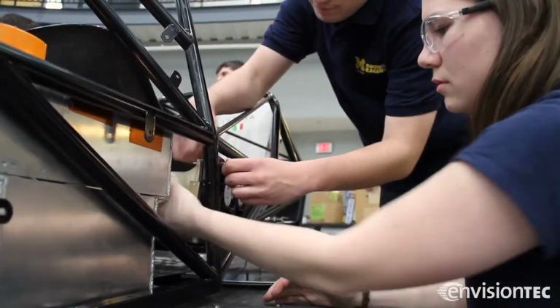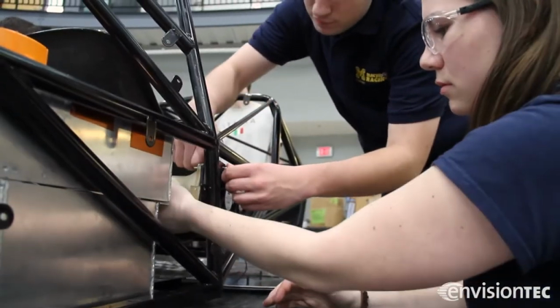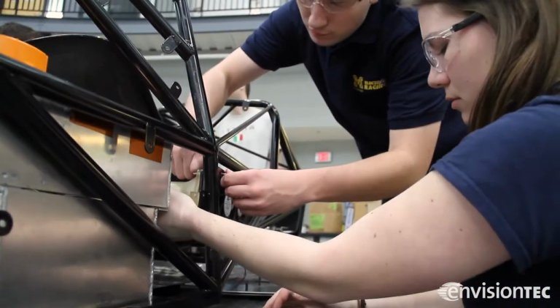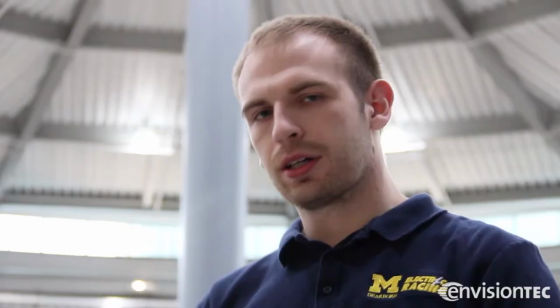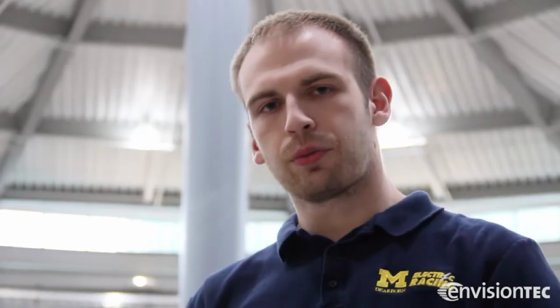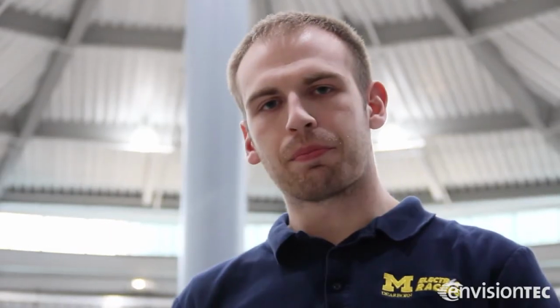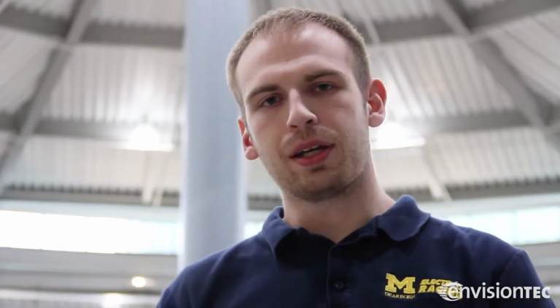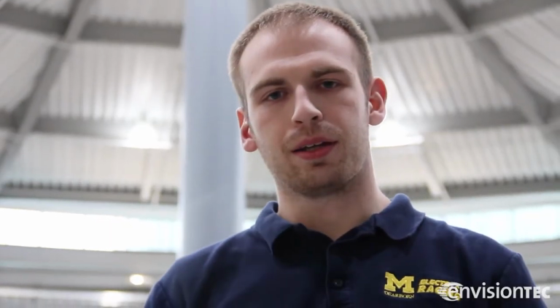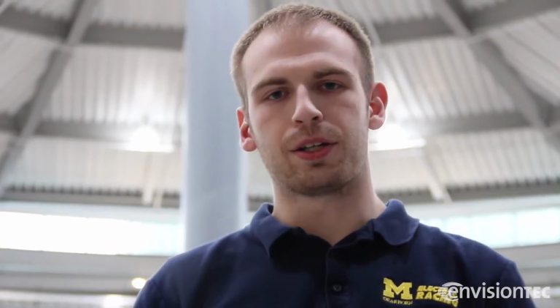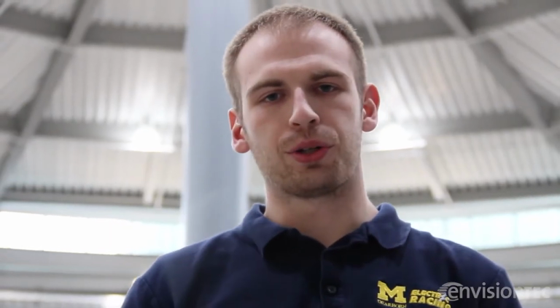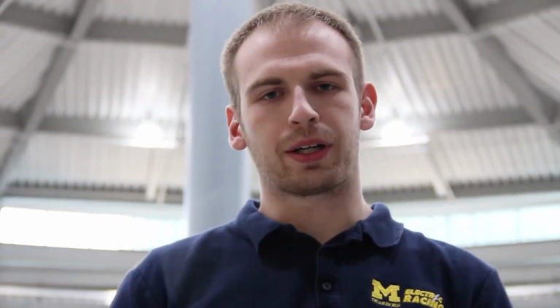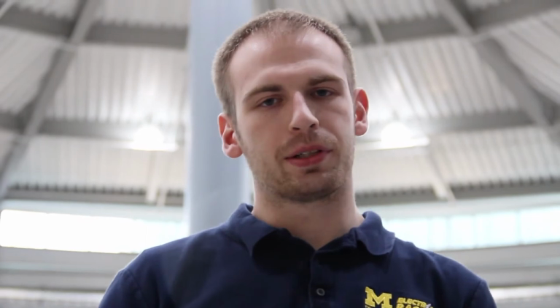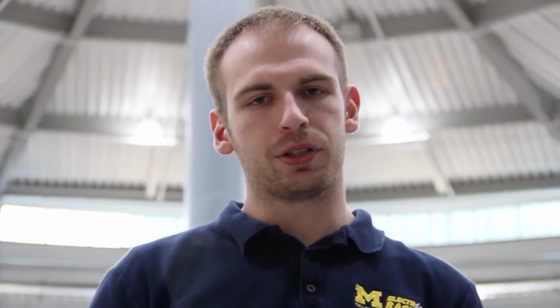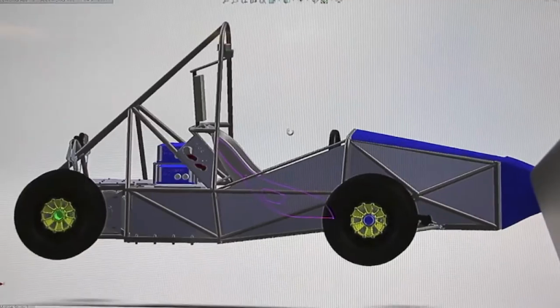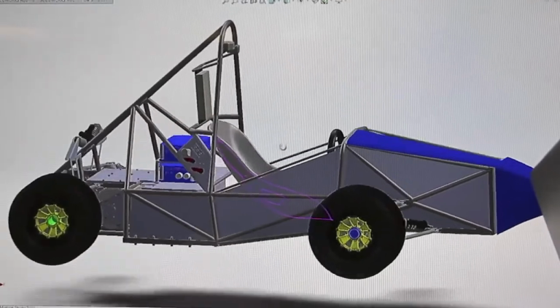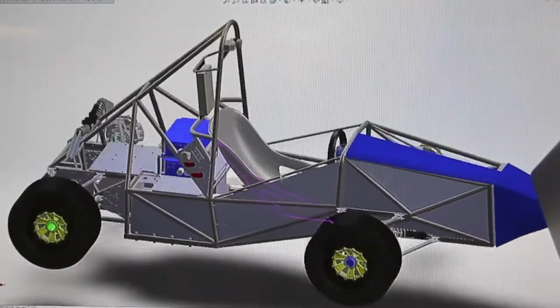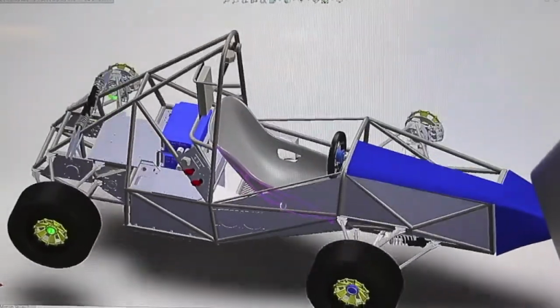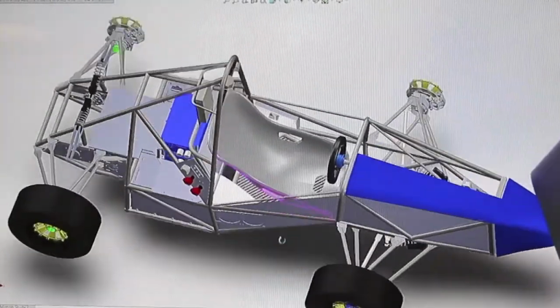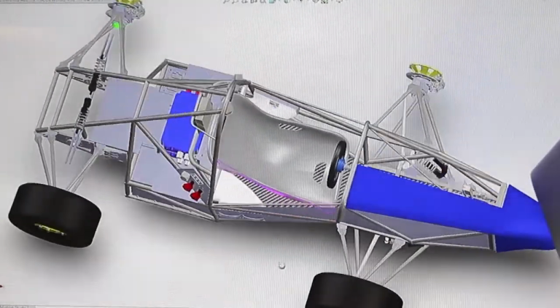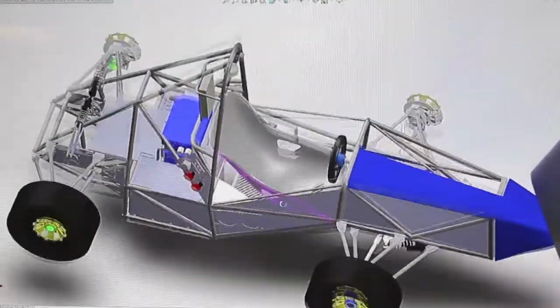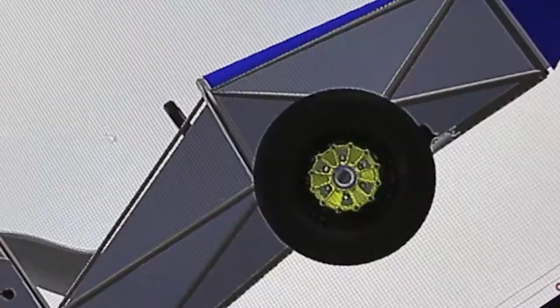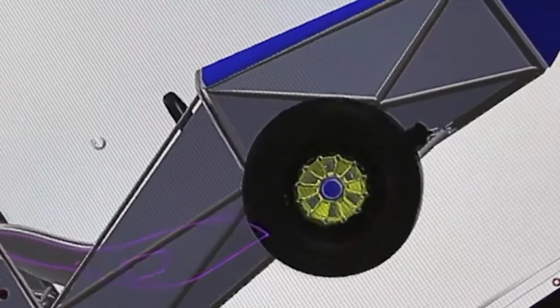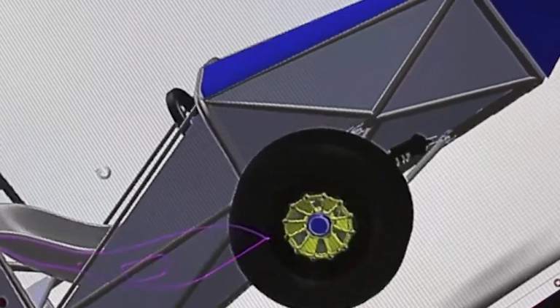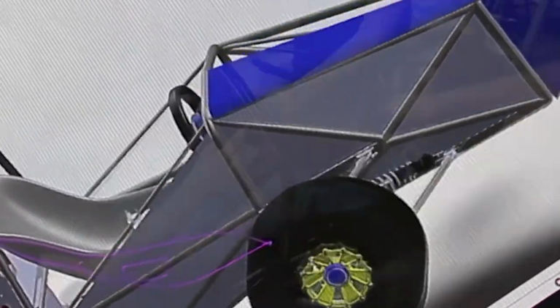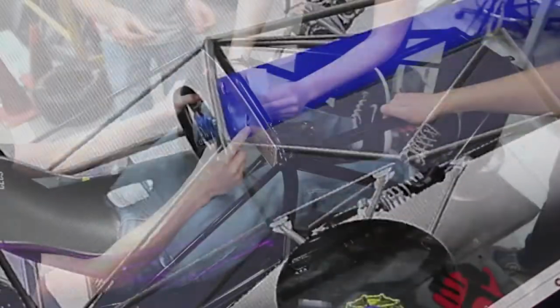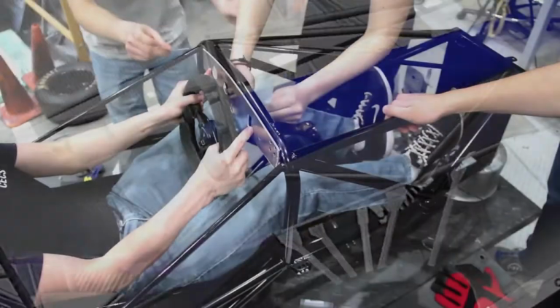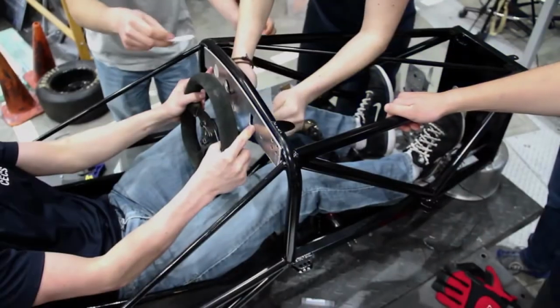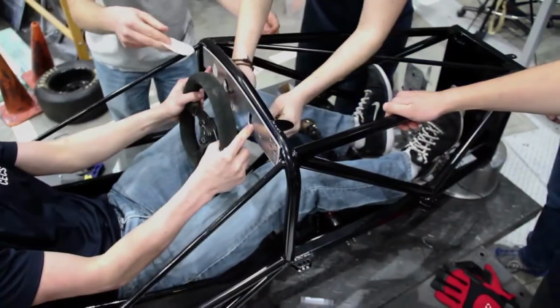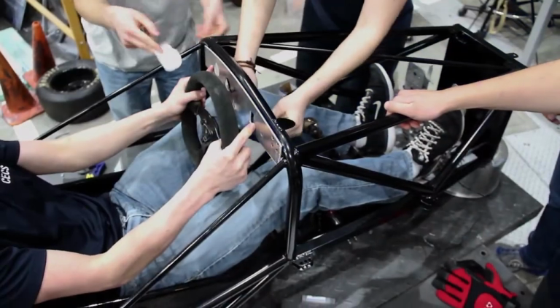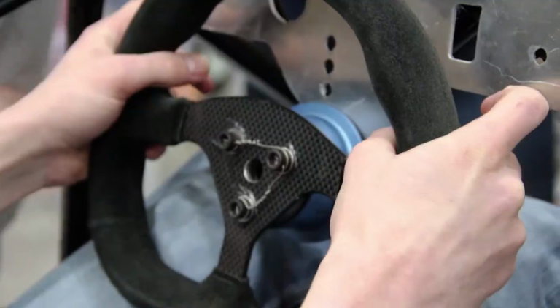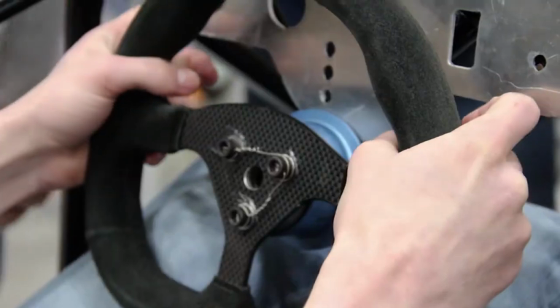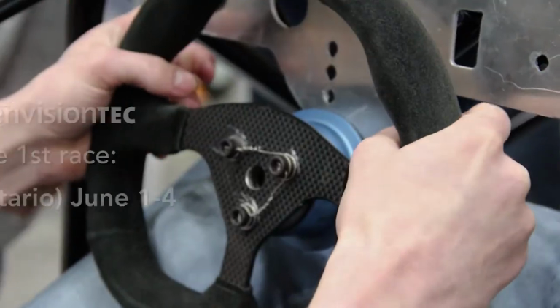Each year we compete in two different competitions, and we expect to compete against 30 other different teams from around the United States.